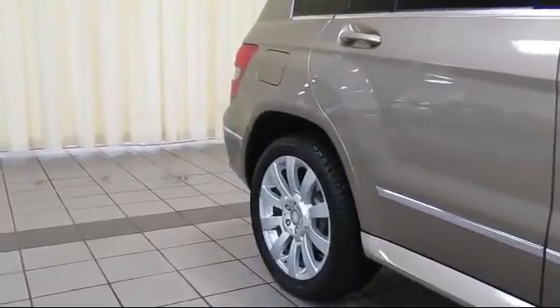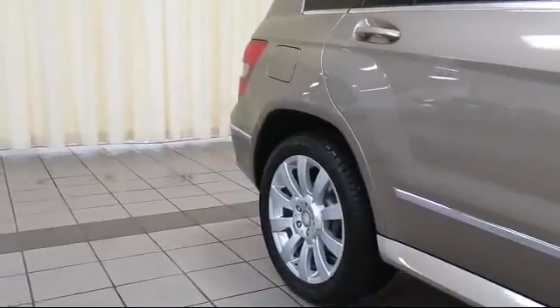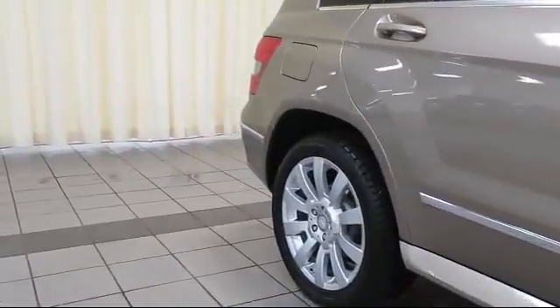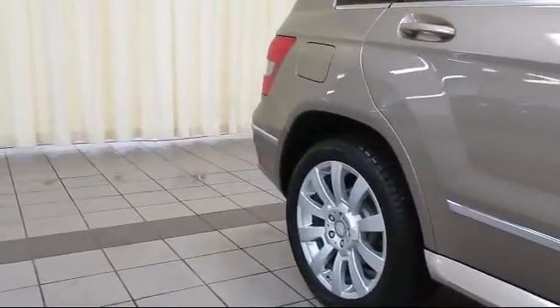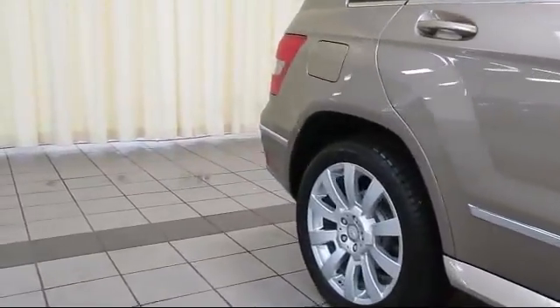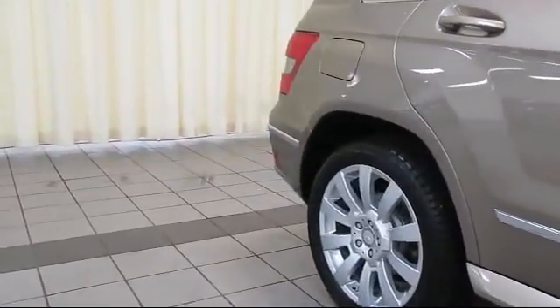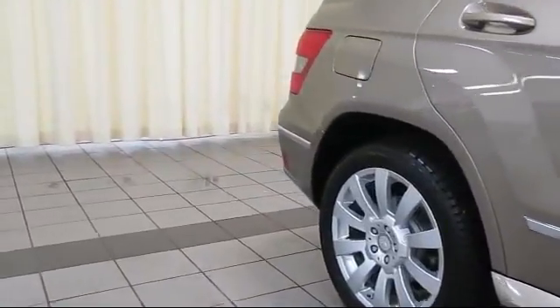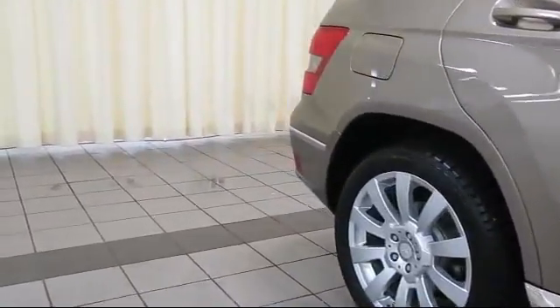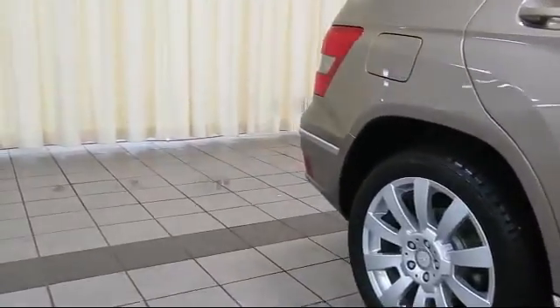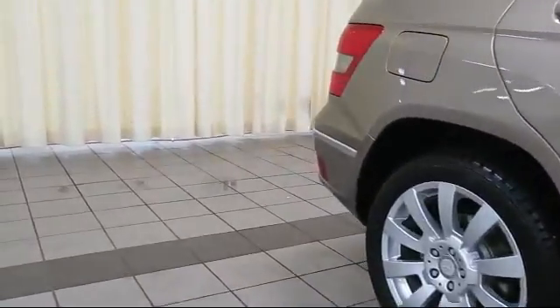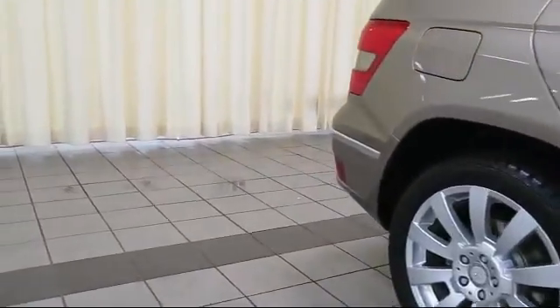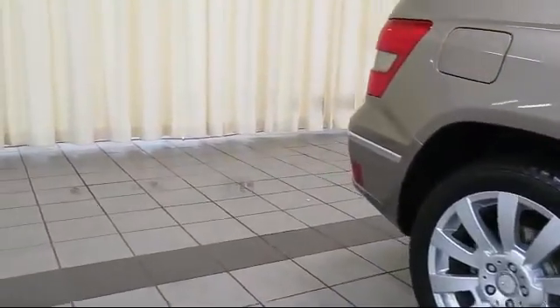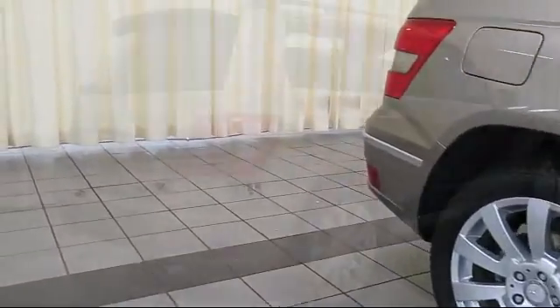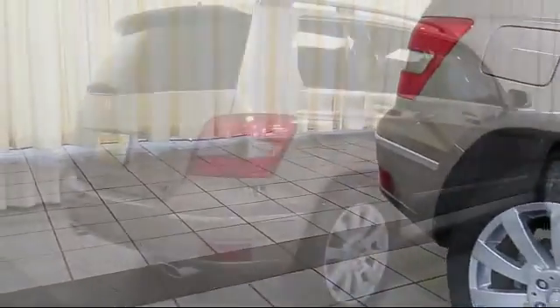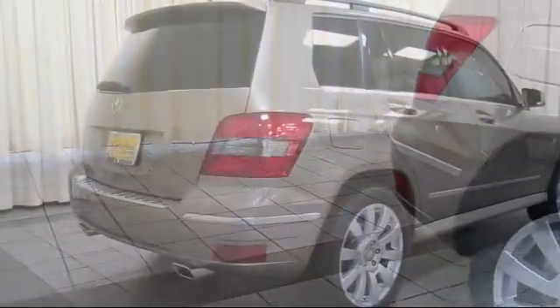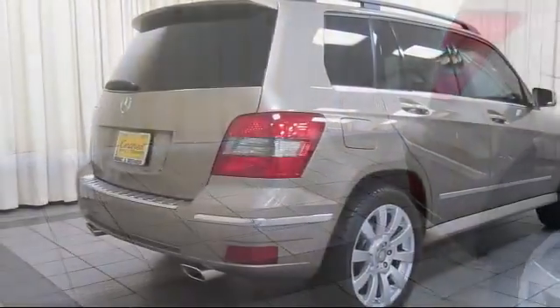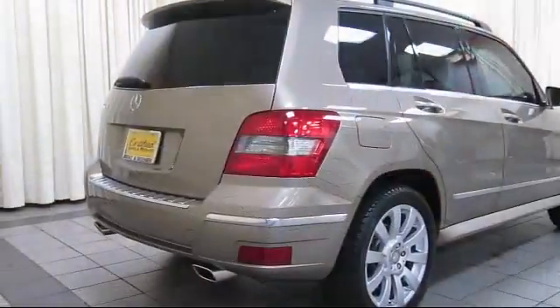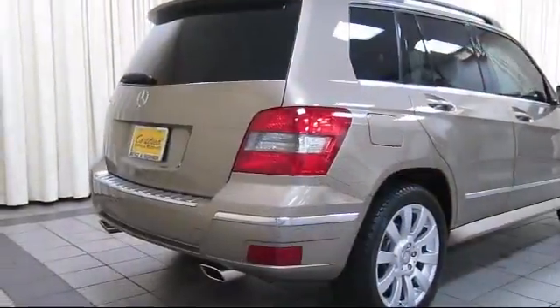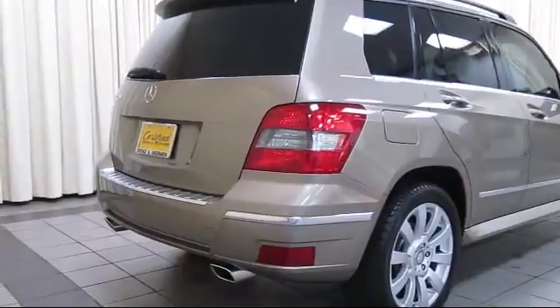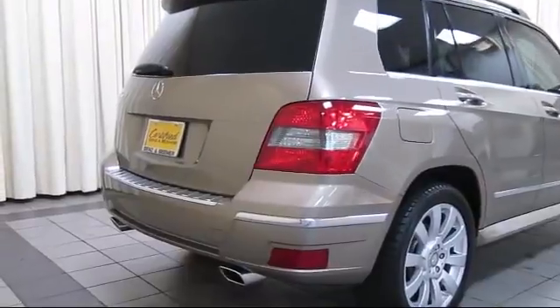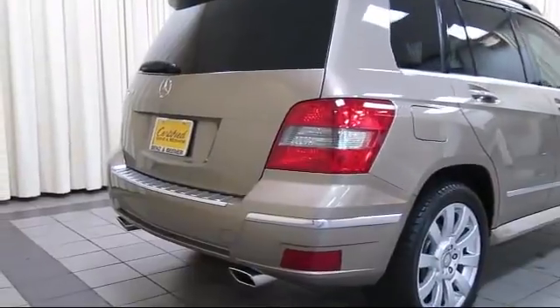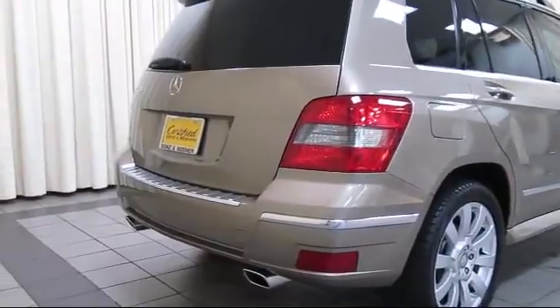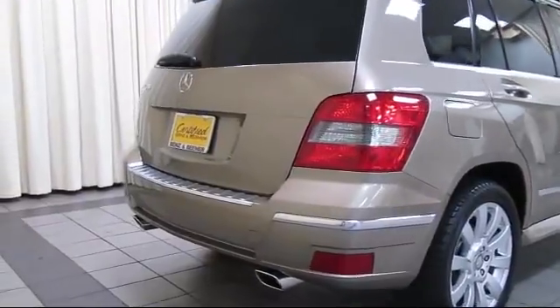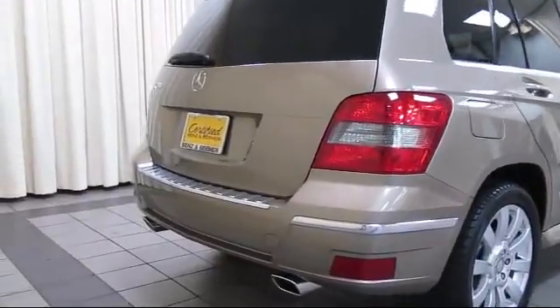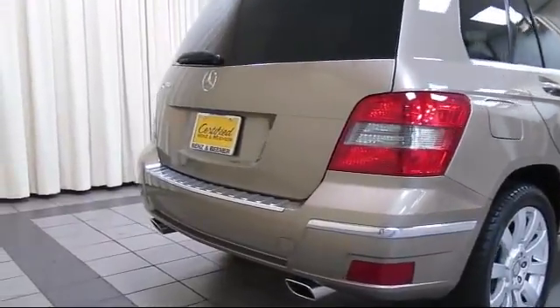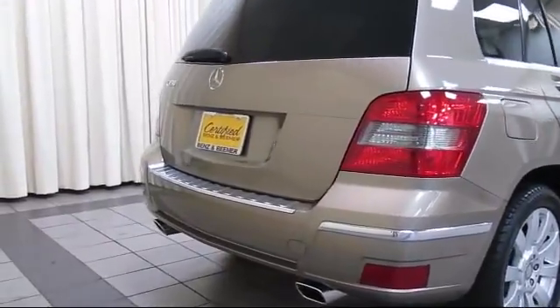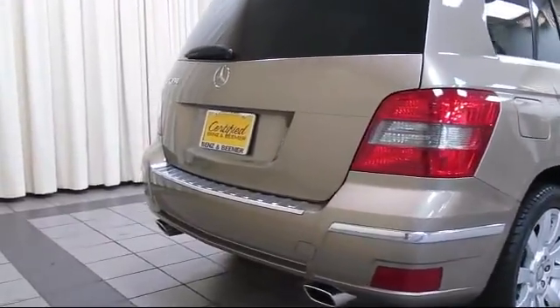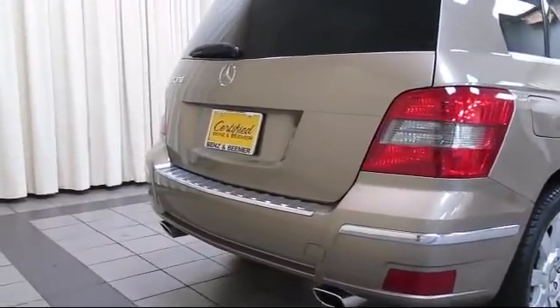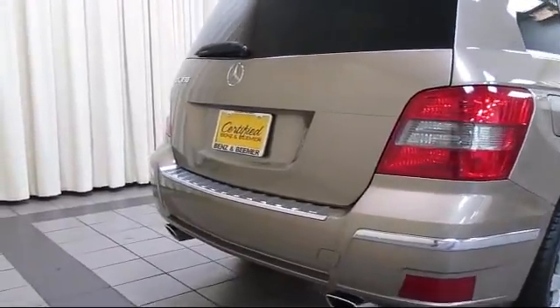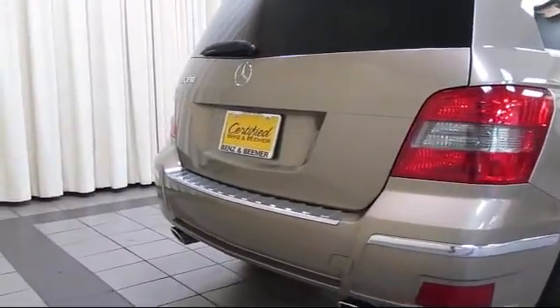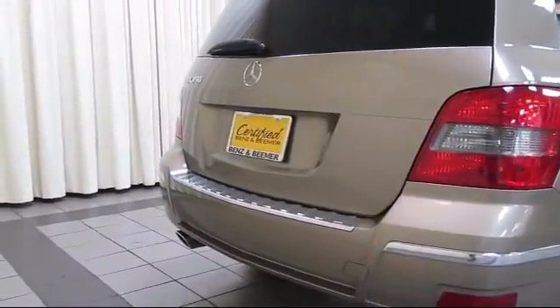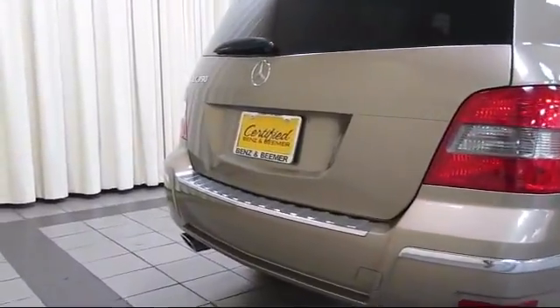It also features steering wheel controls, air conditioning, power liftgate, and has less than 60,000 miles on the odometer.